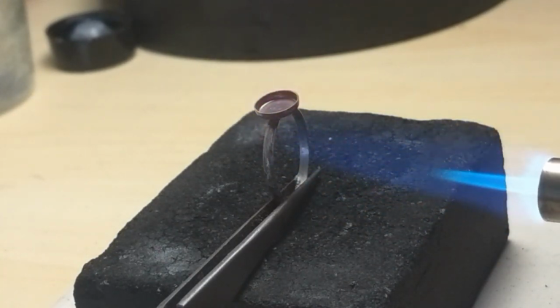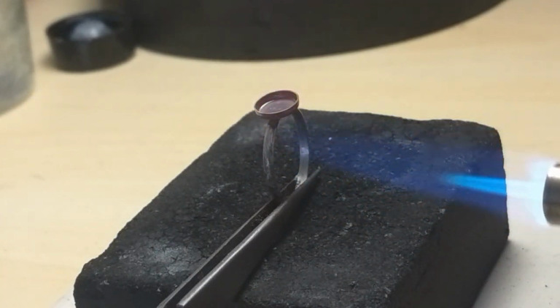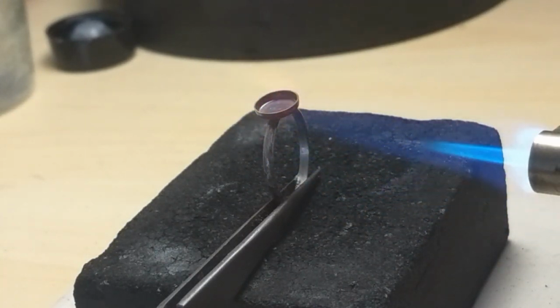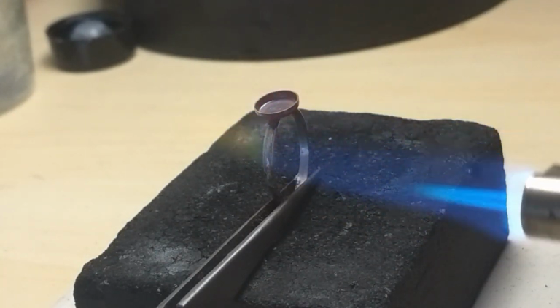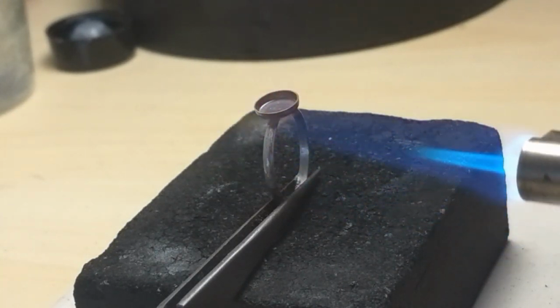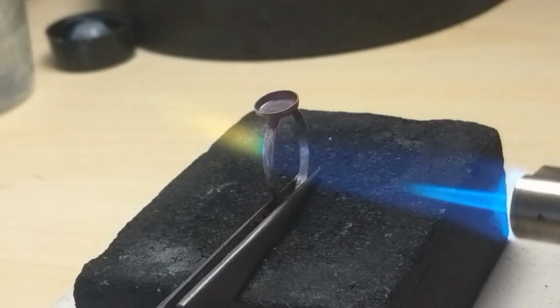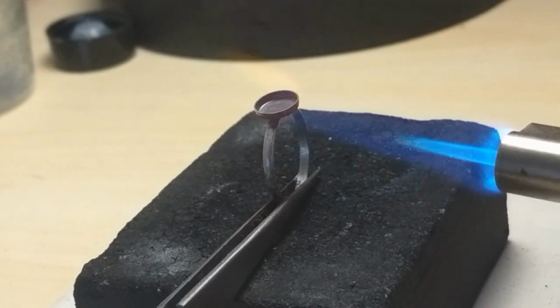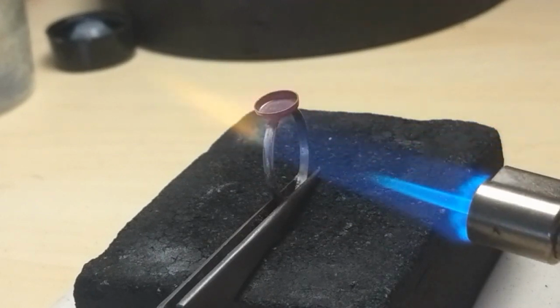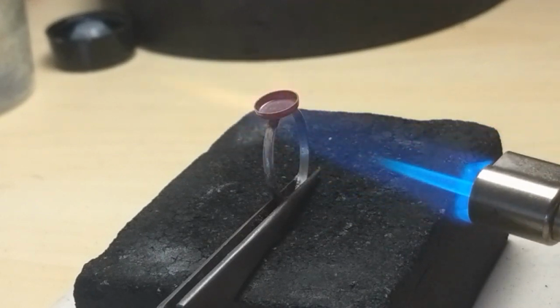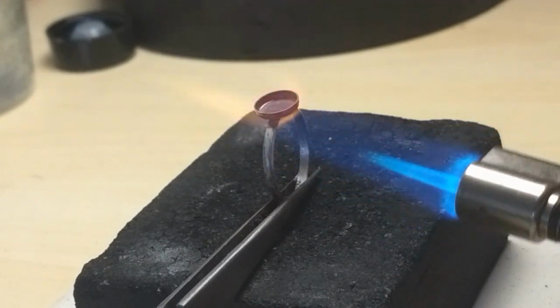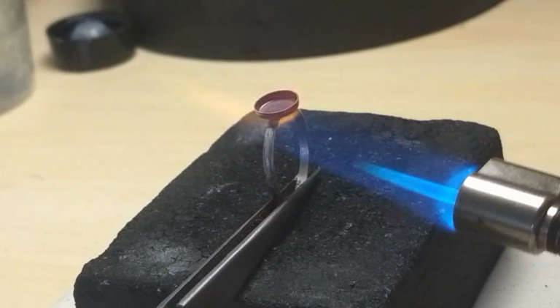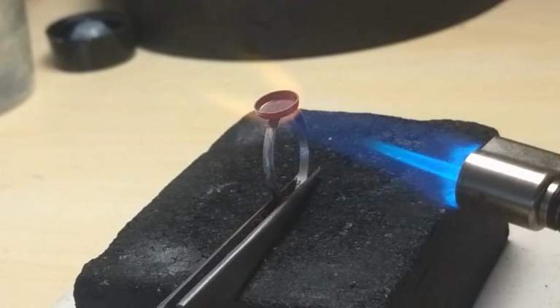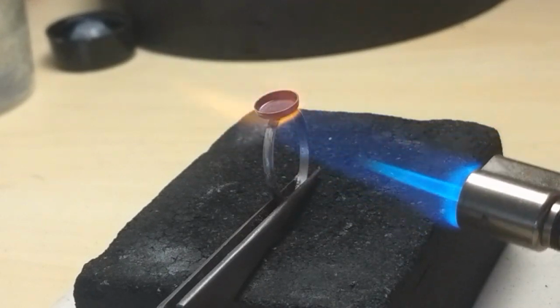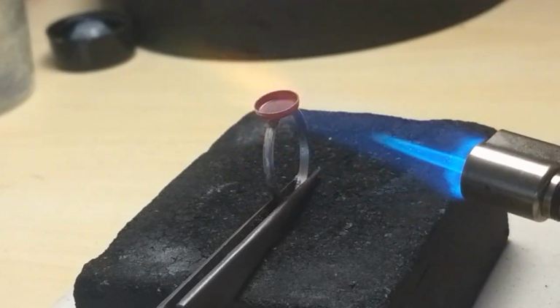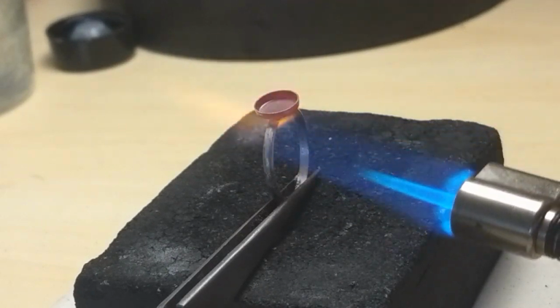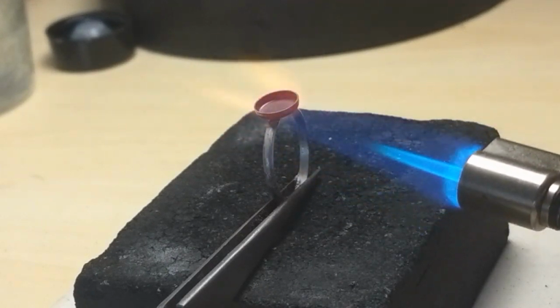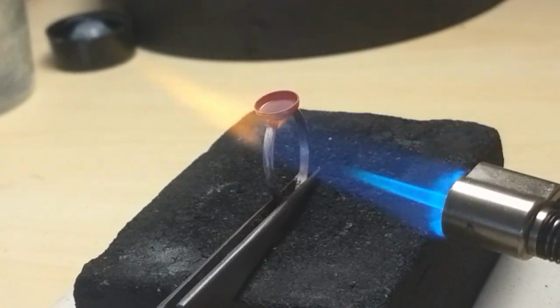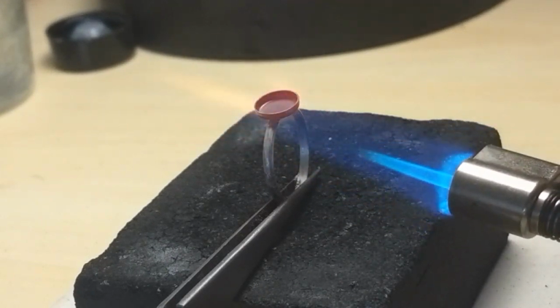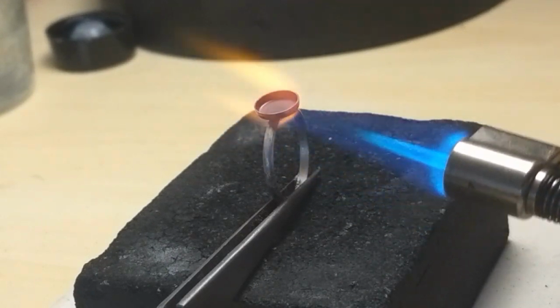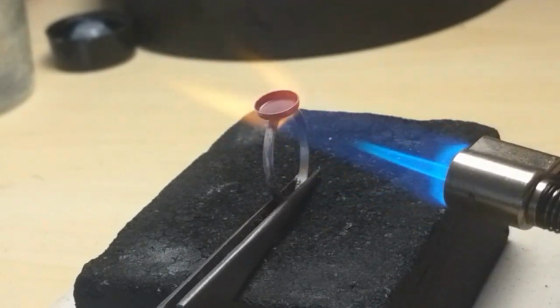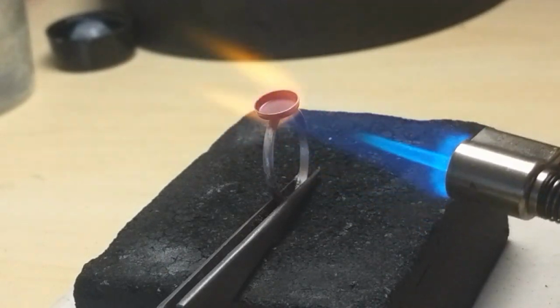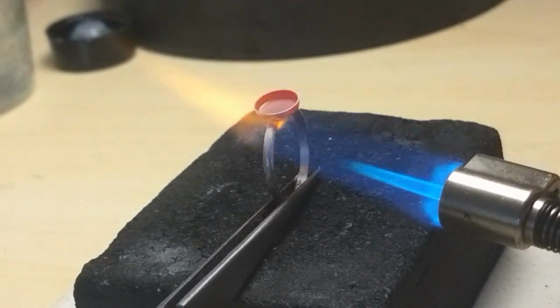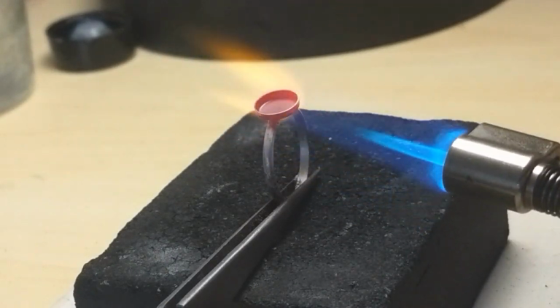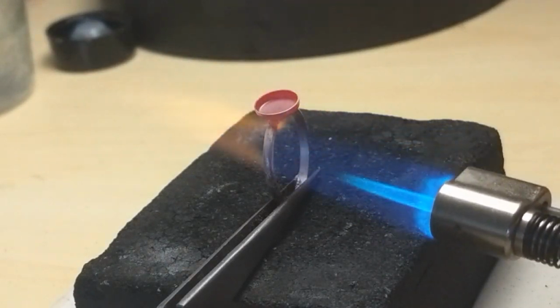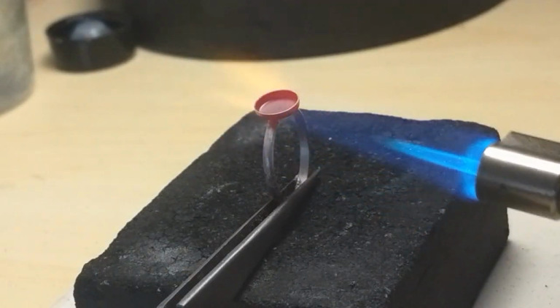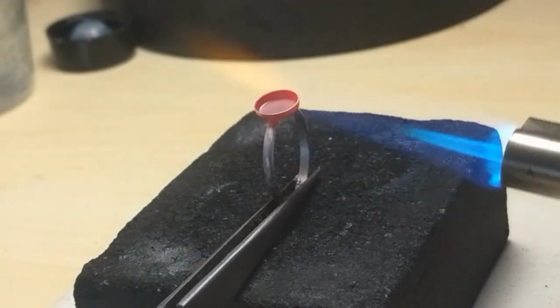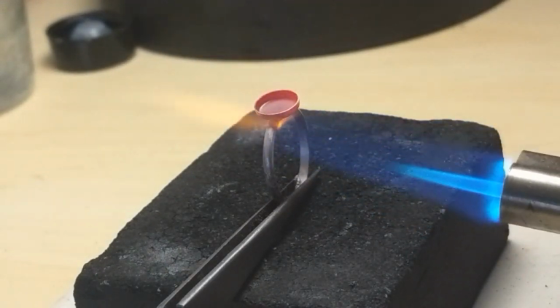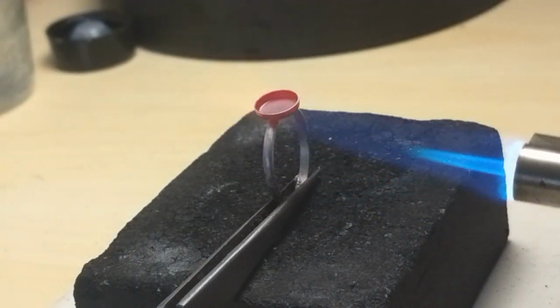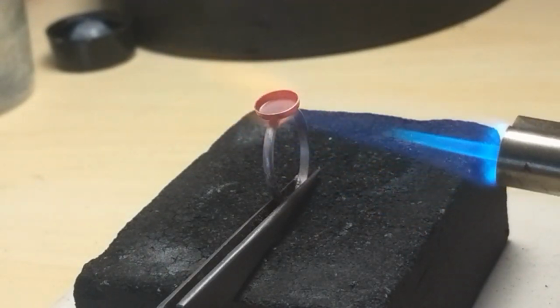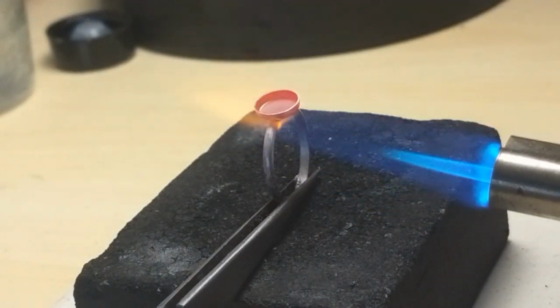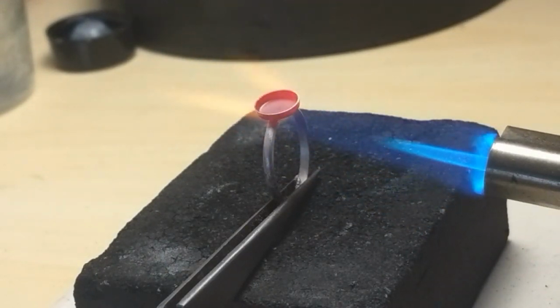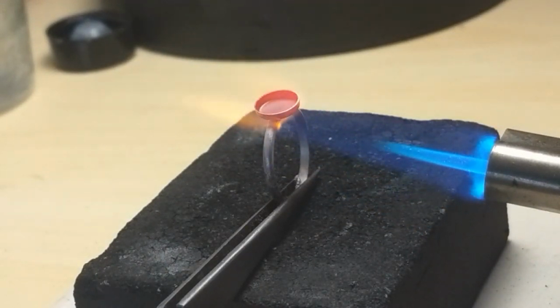When the bezel sinks down, that's when you can tell the solder has flowed. Quench this in the pickling solution.